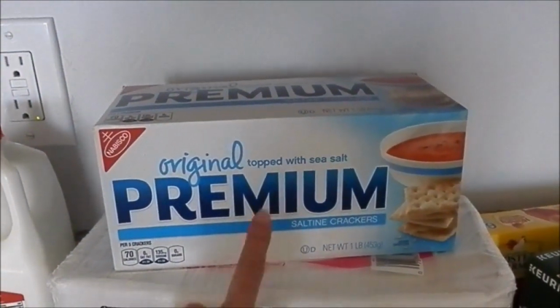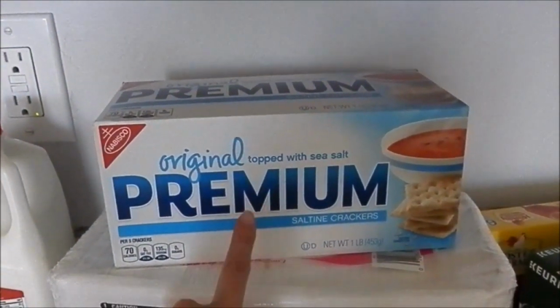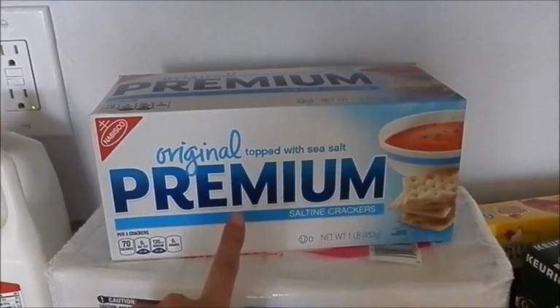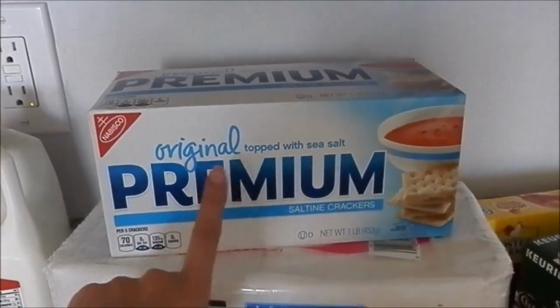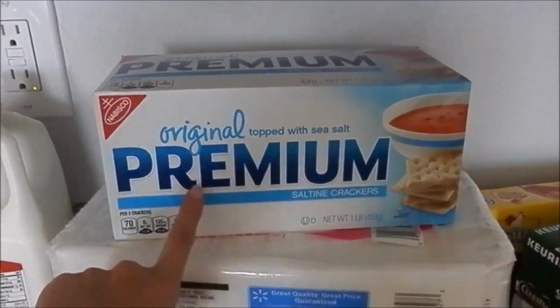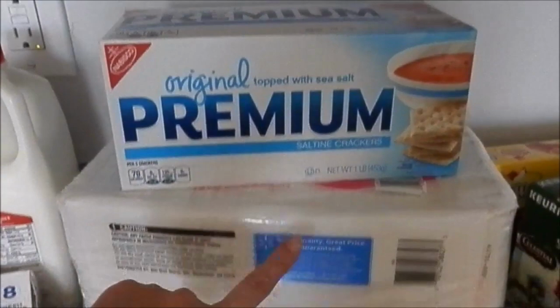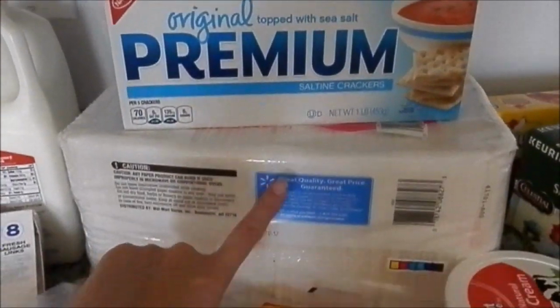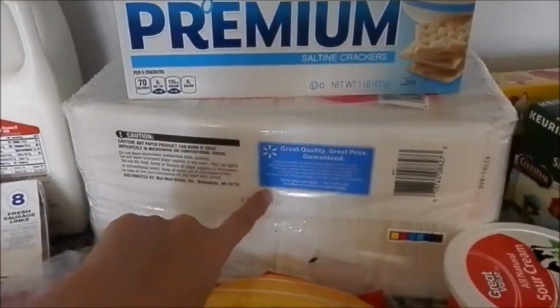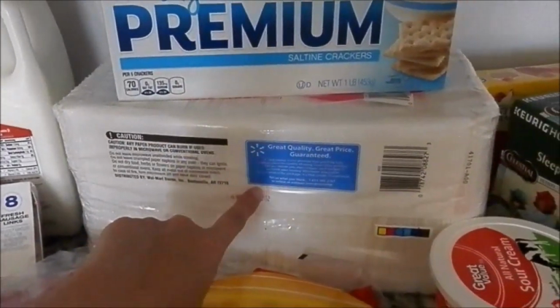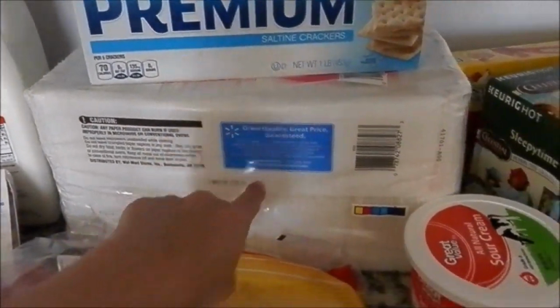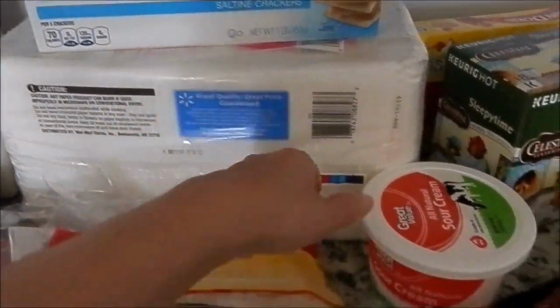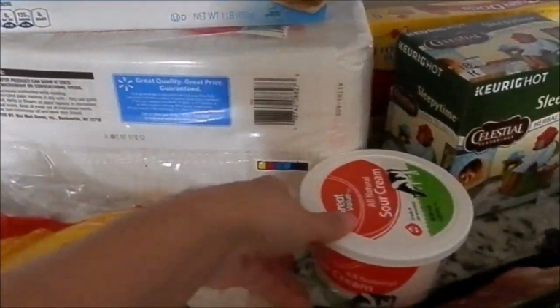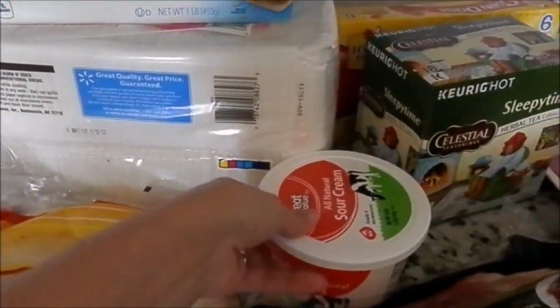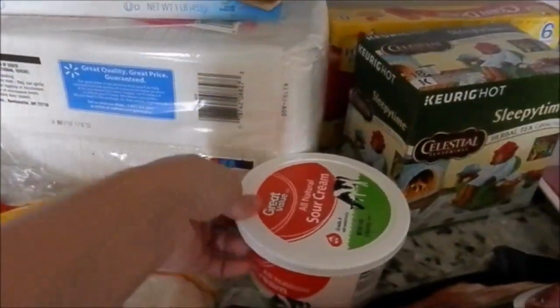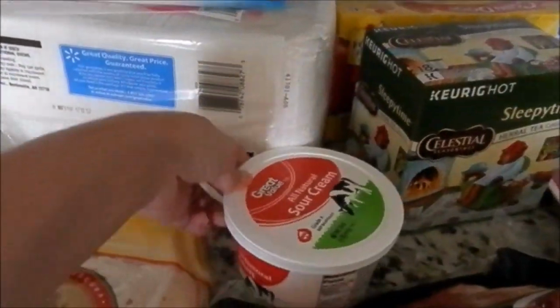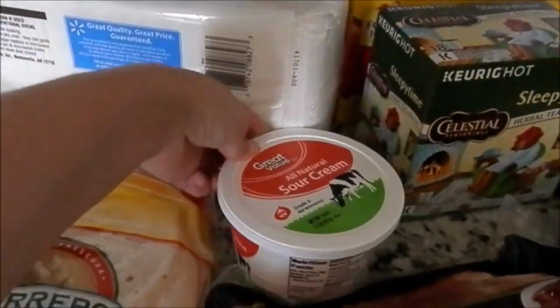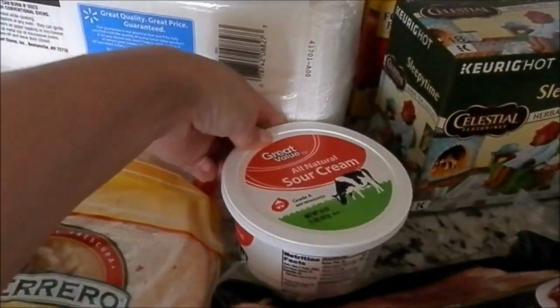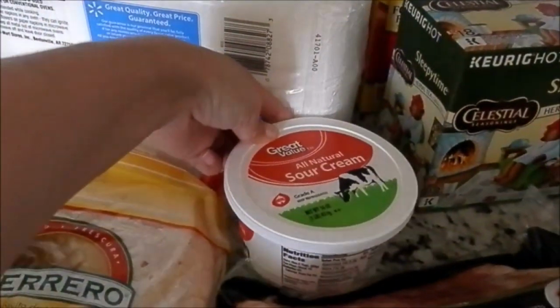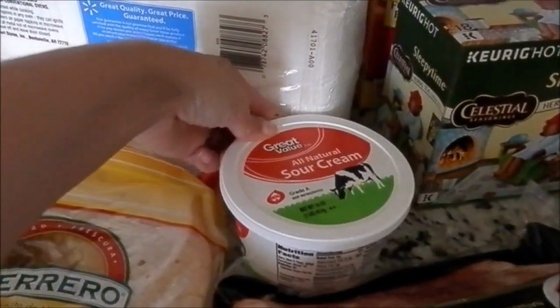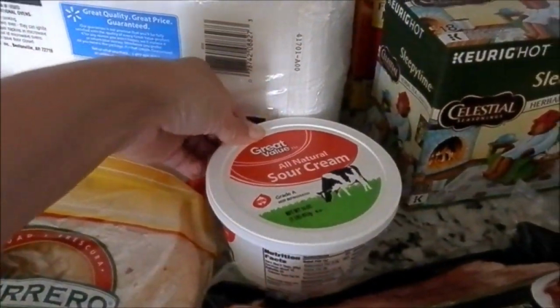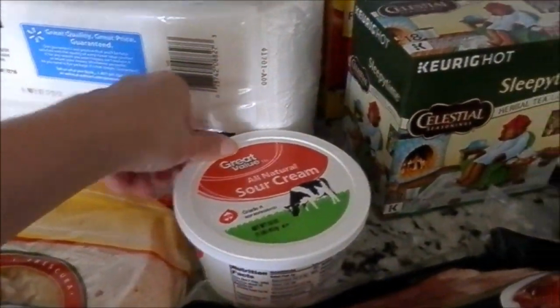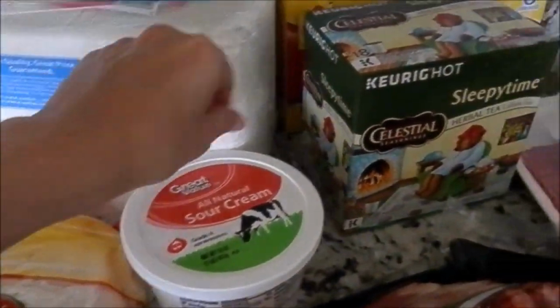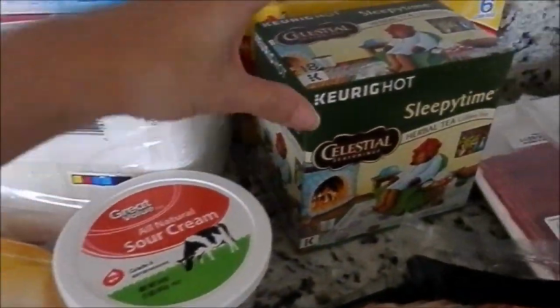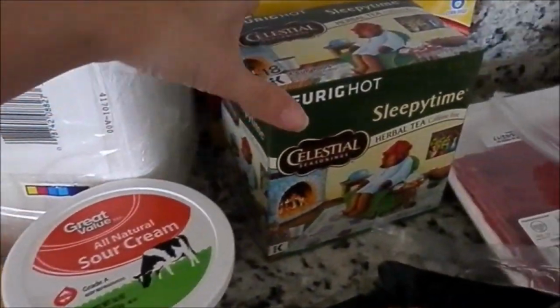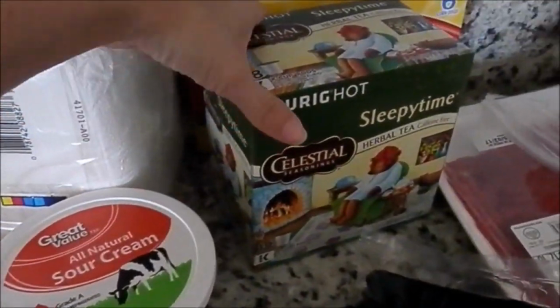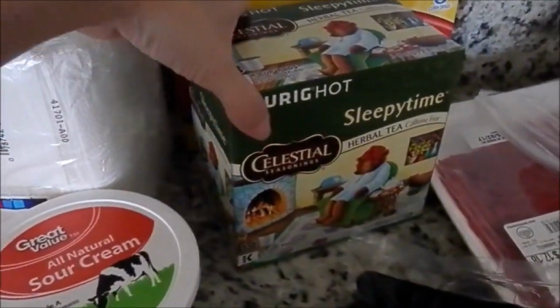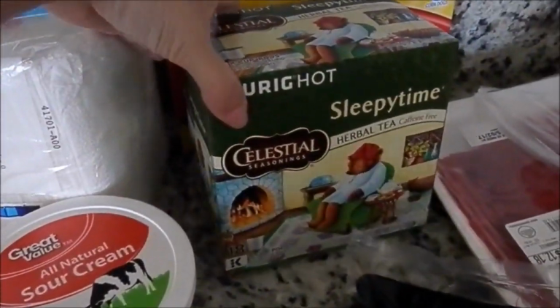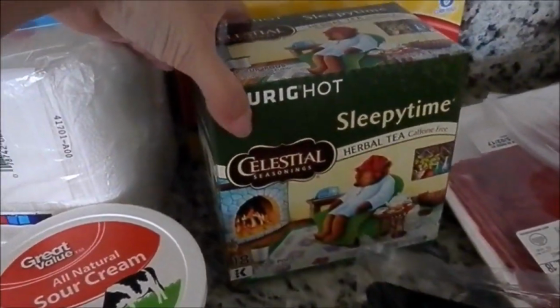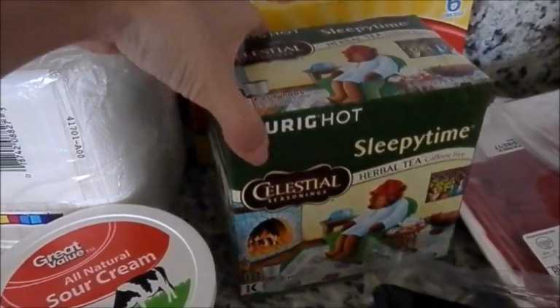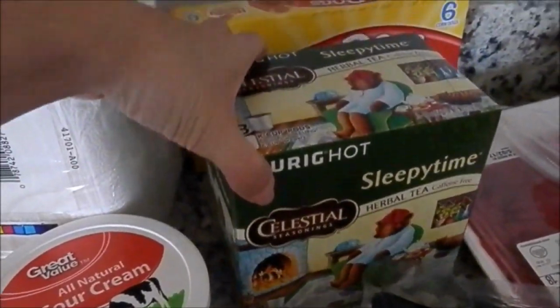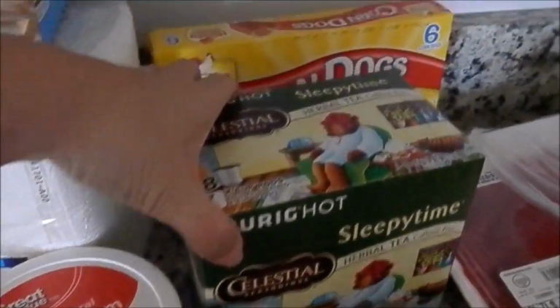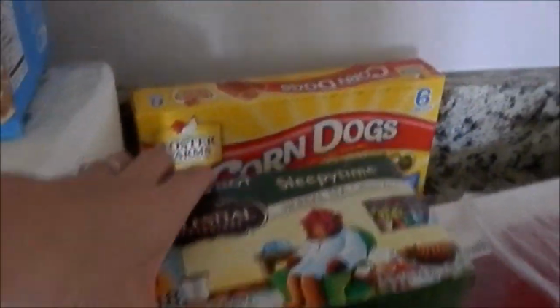Saltine crackers, more napkins, got some sour cream, and some more sleep tea for my husband.